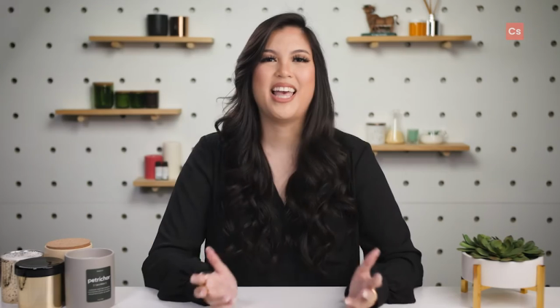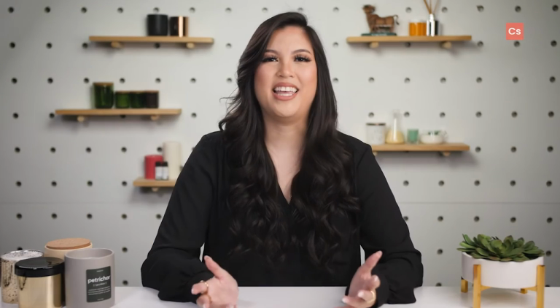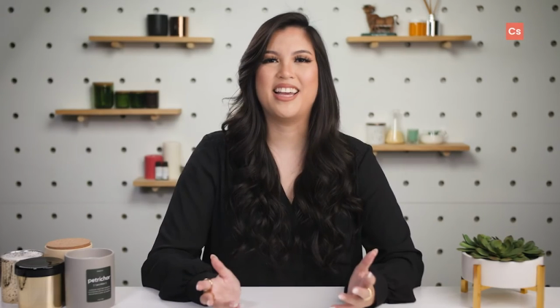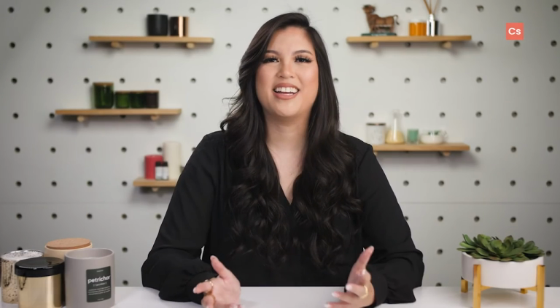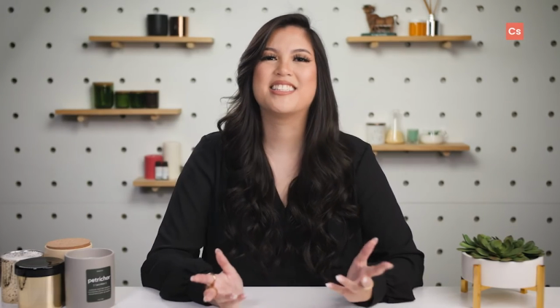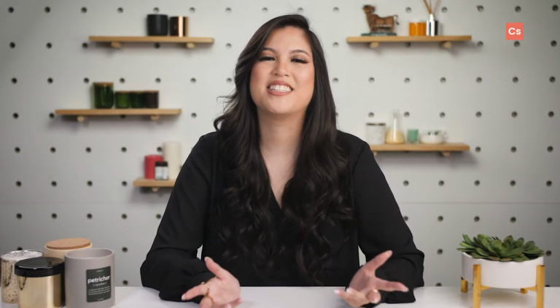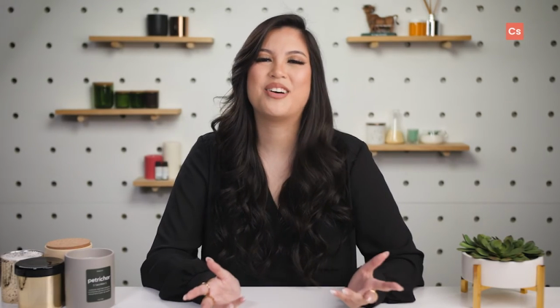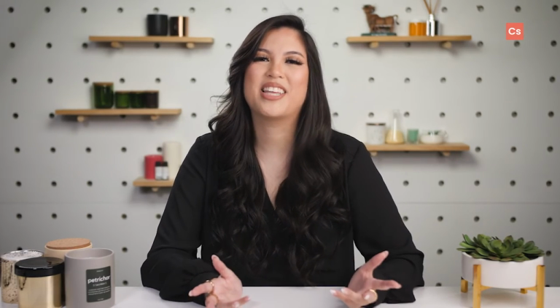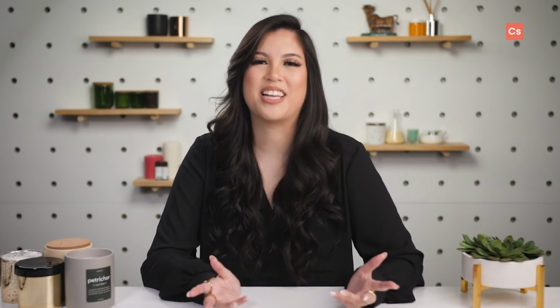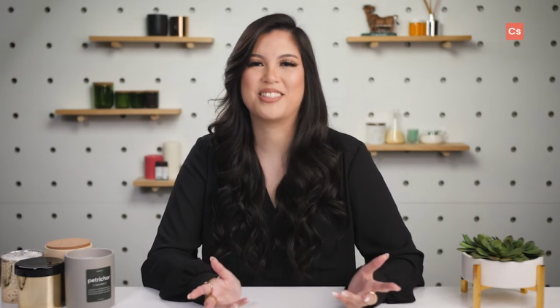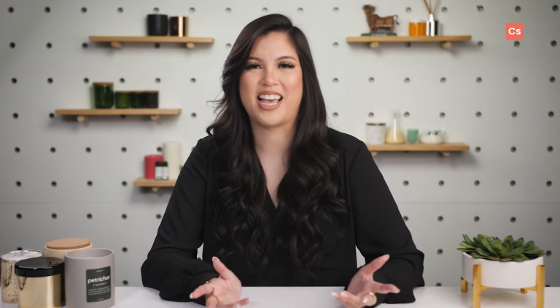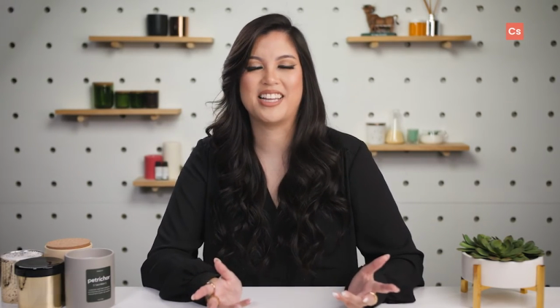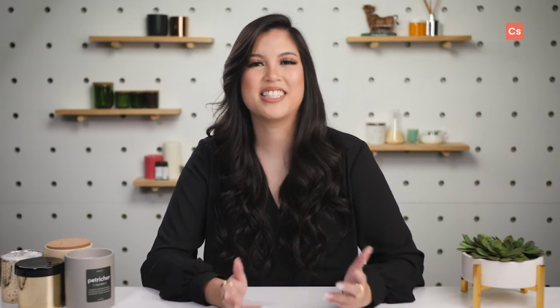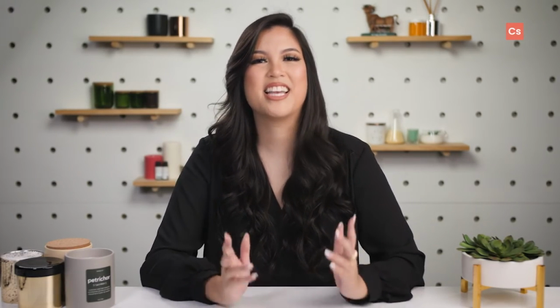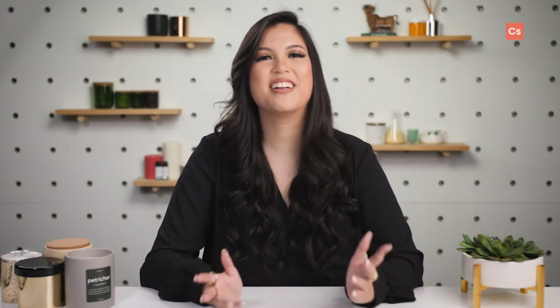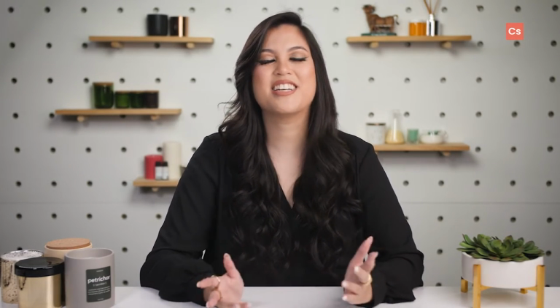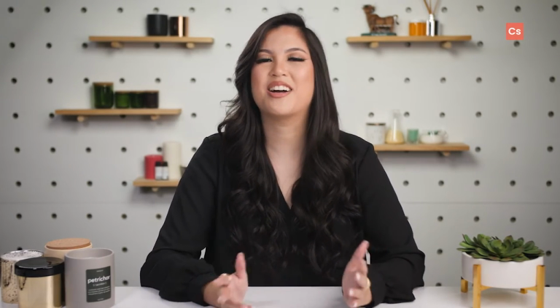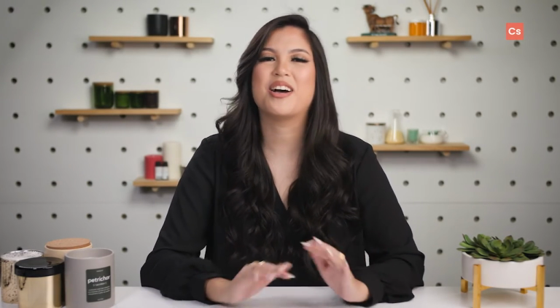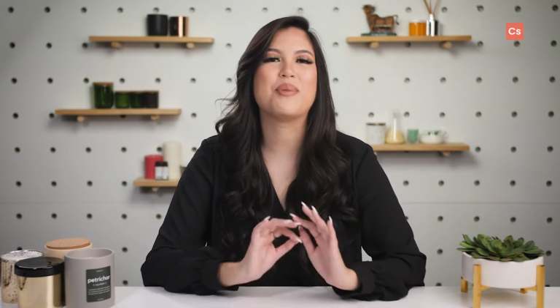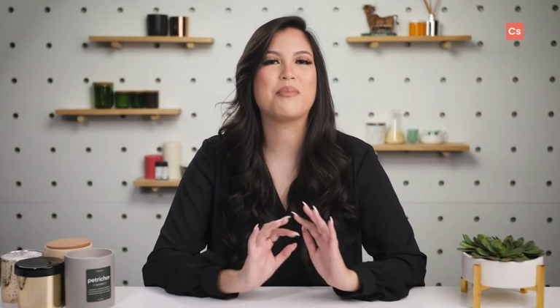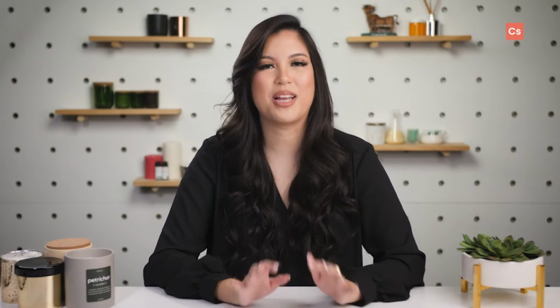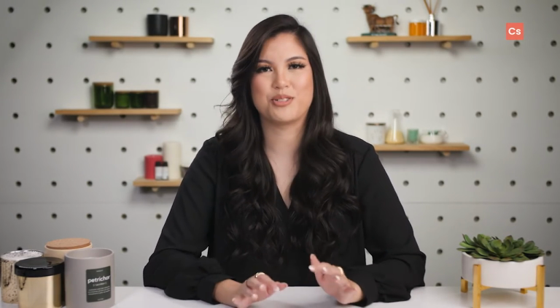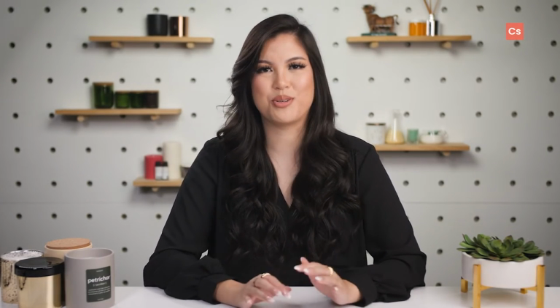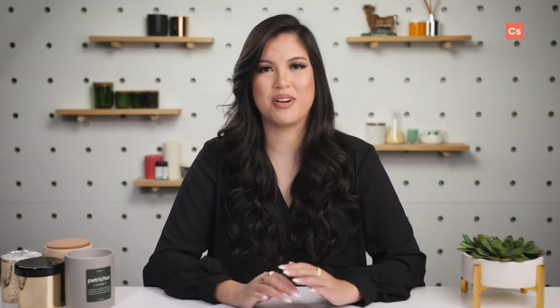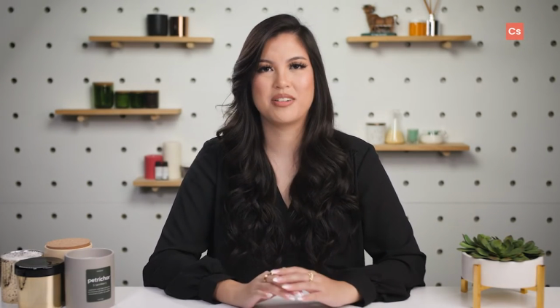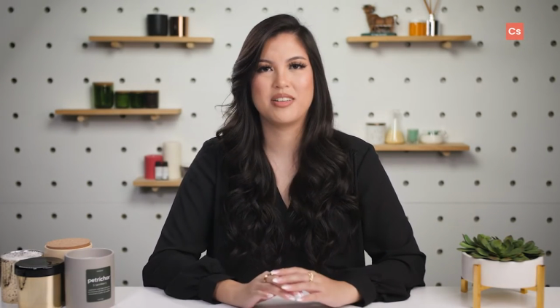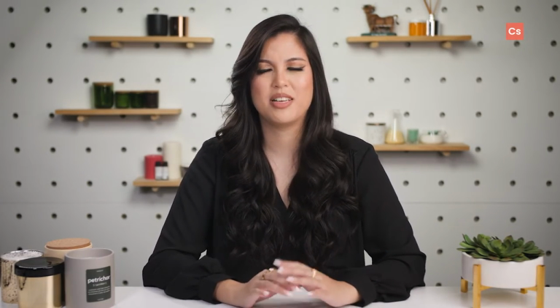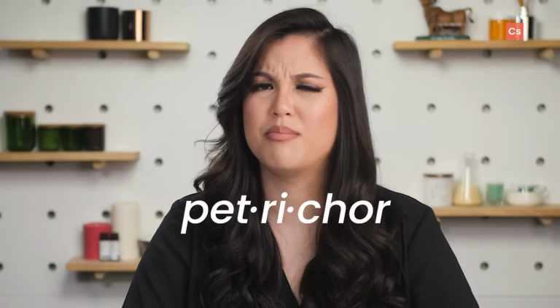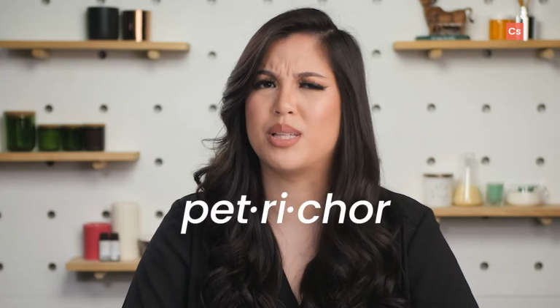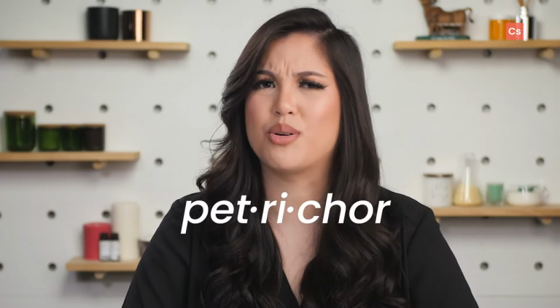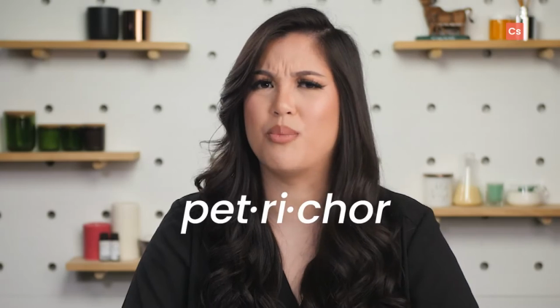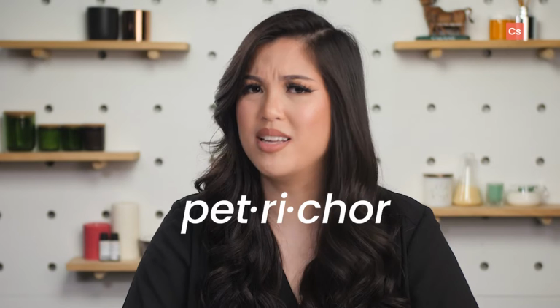Hey there, it's Janelle with Candle Science, here to talk about Petrichor. Petro-what?